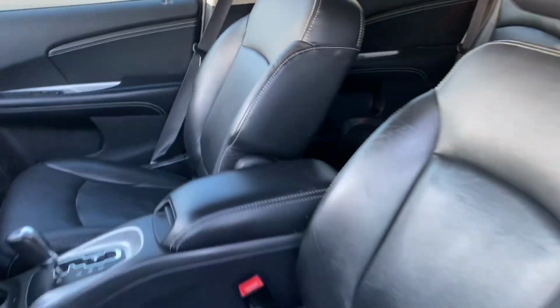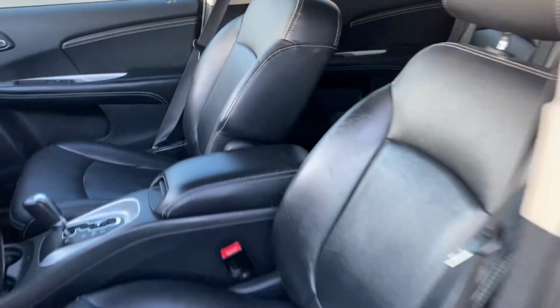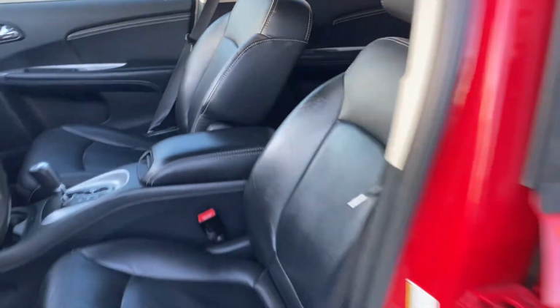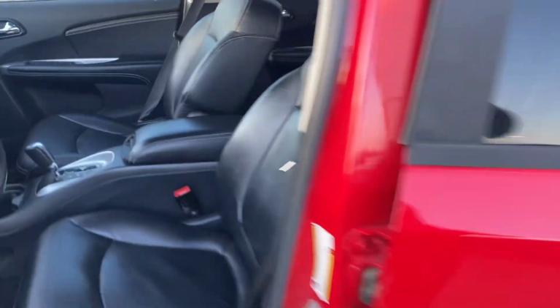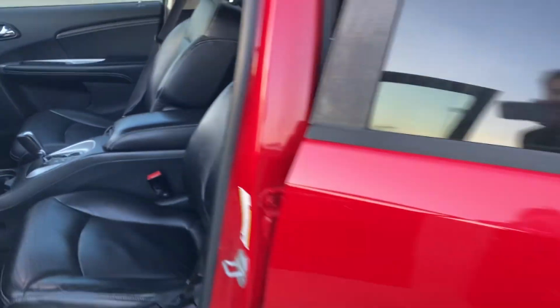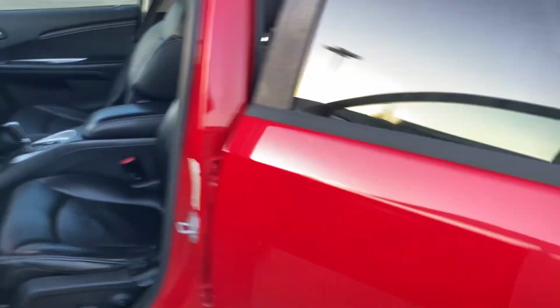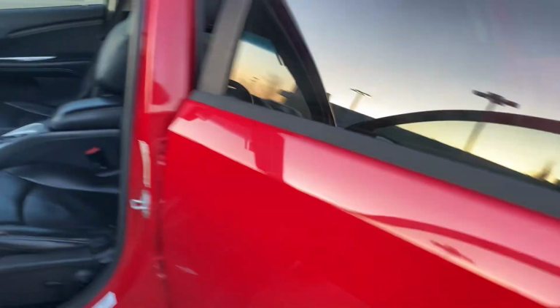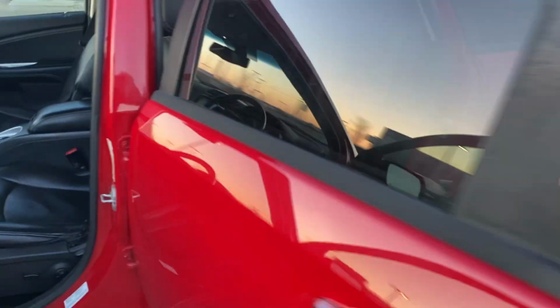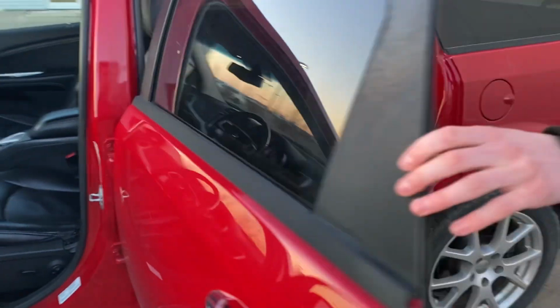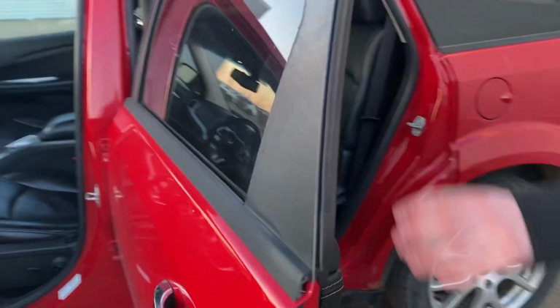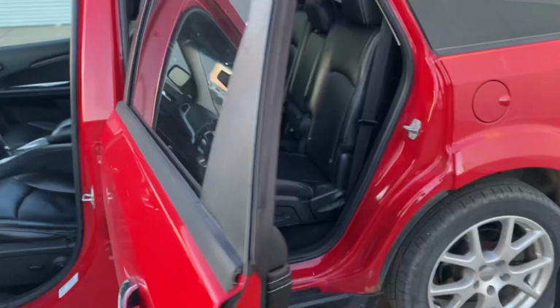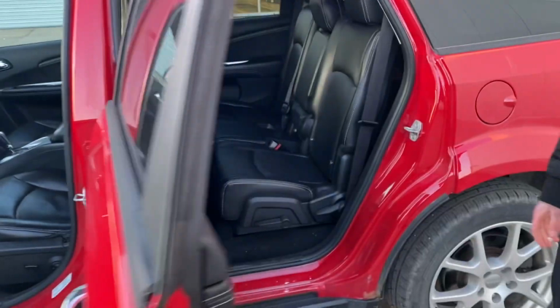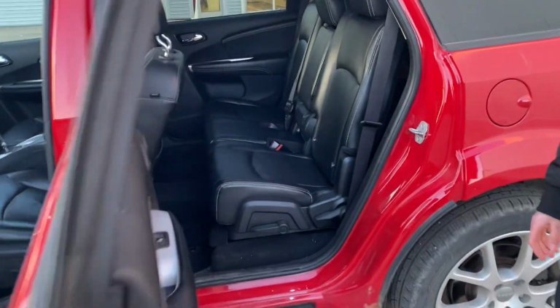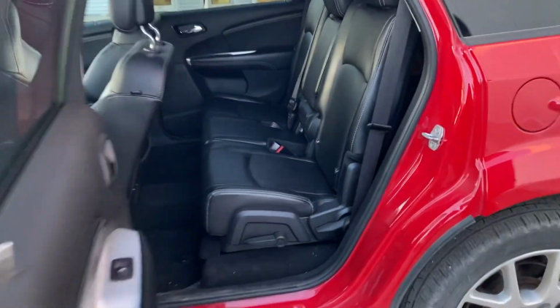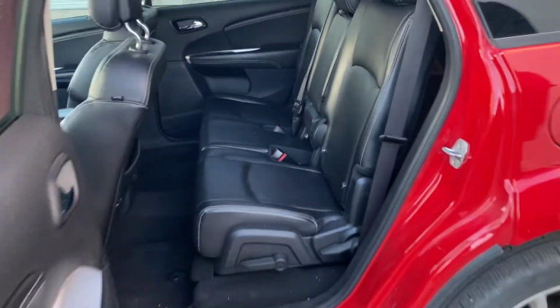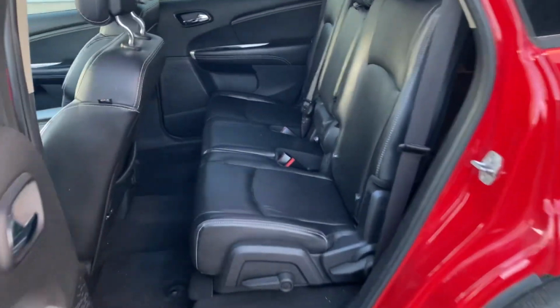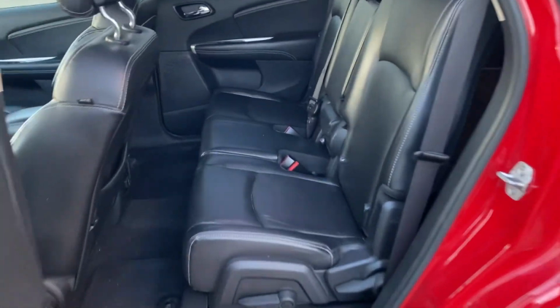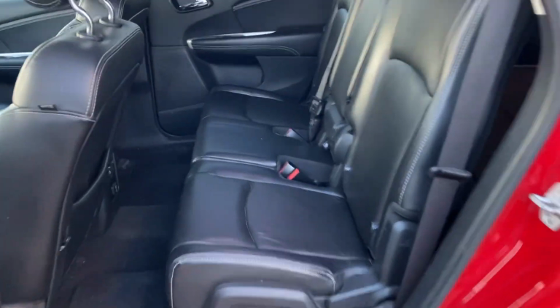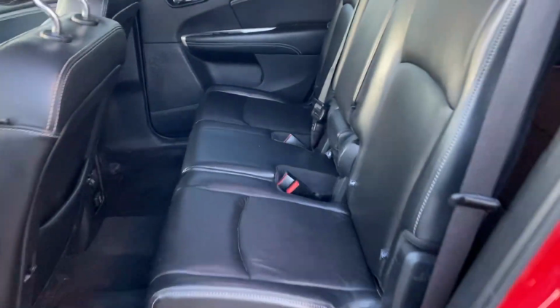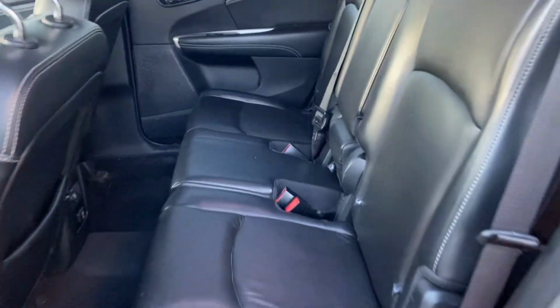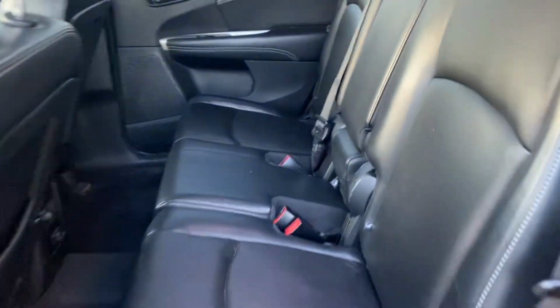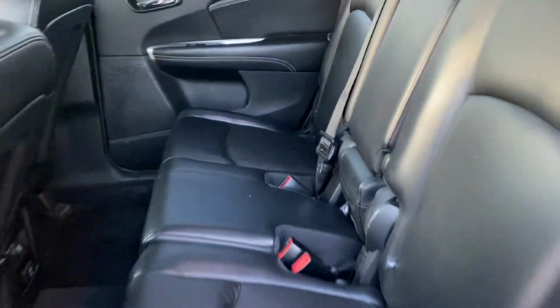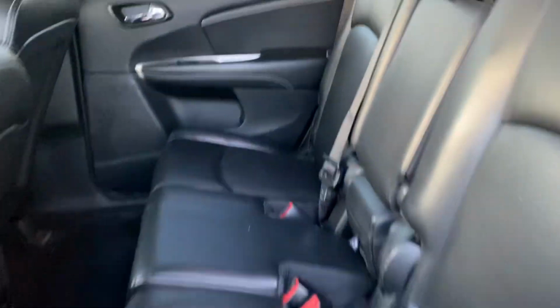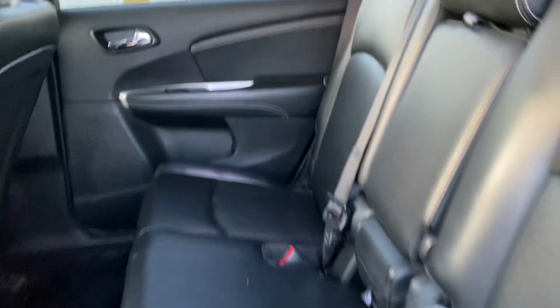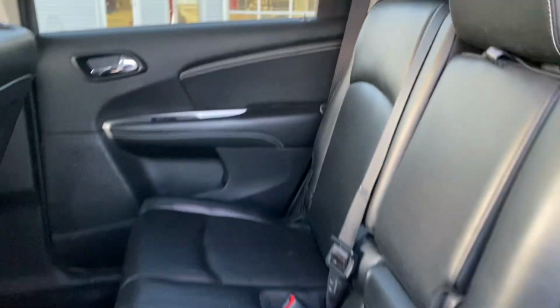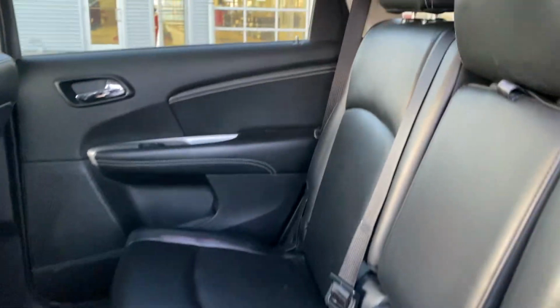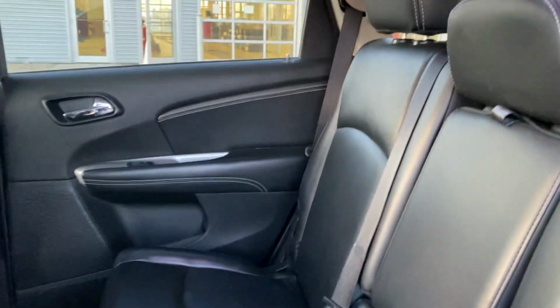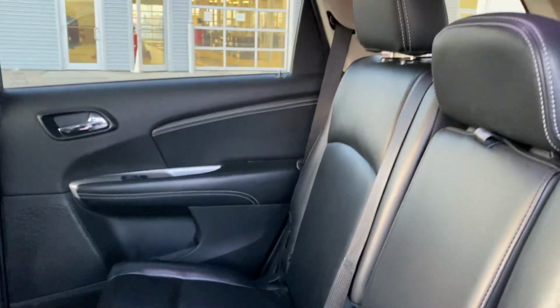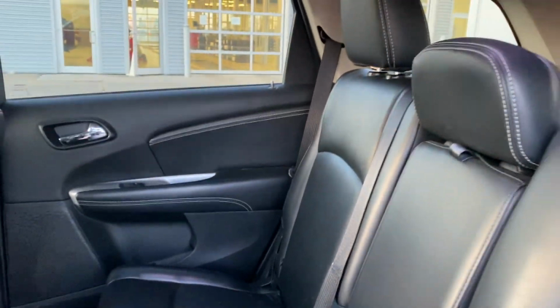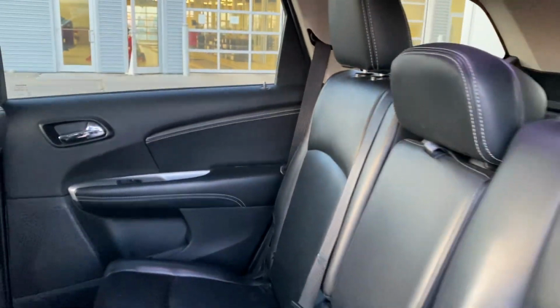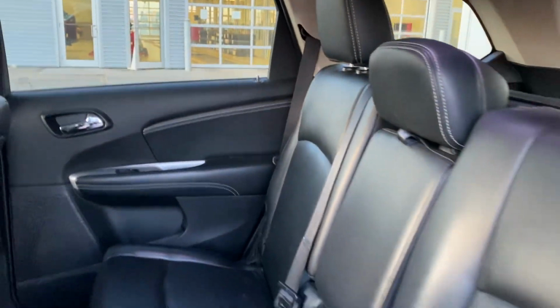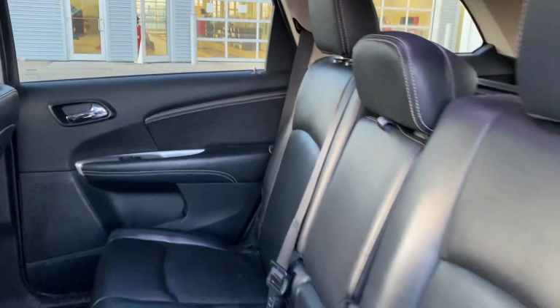In the back here, you're going to have tons of room for anything that you throw at this vehicle. It's also going to have two outlets in the back.